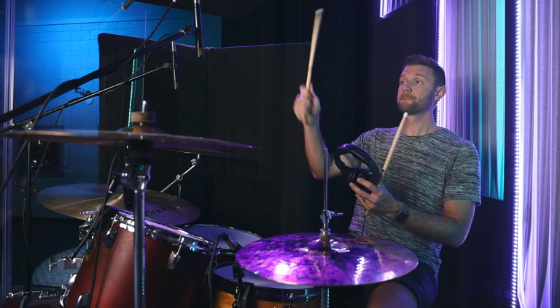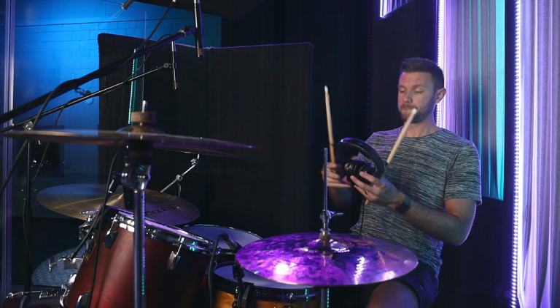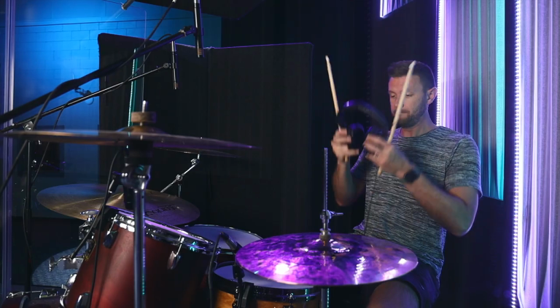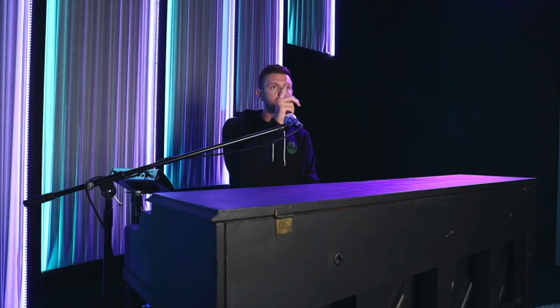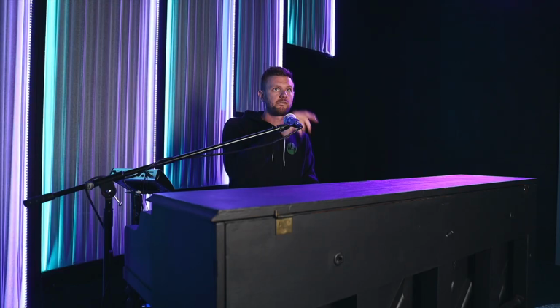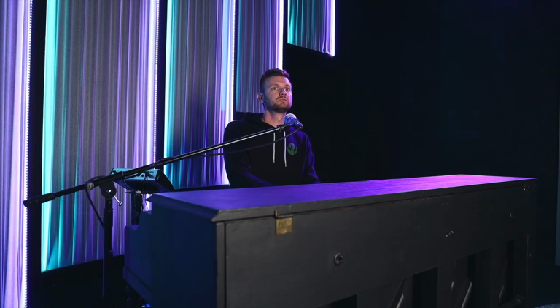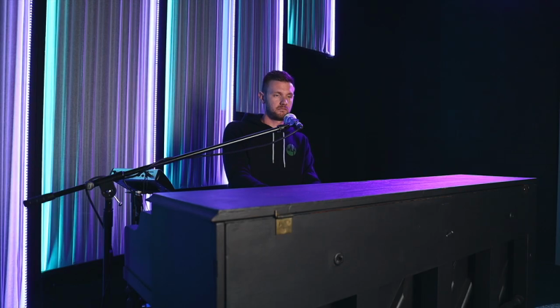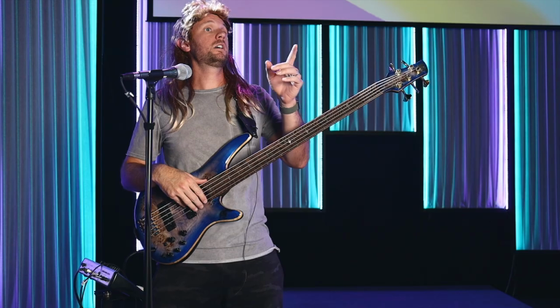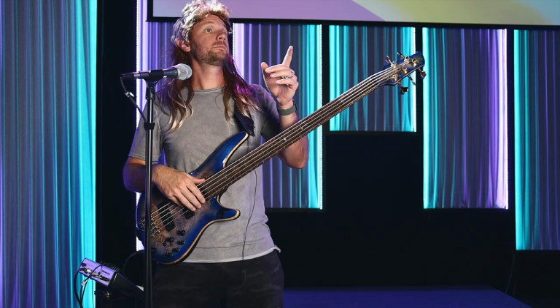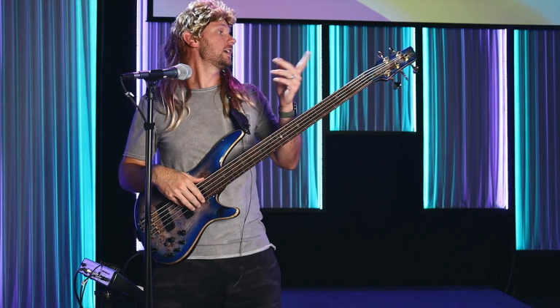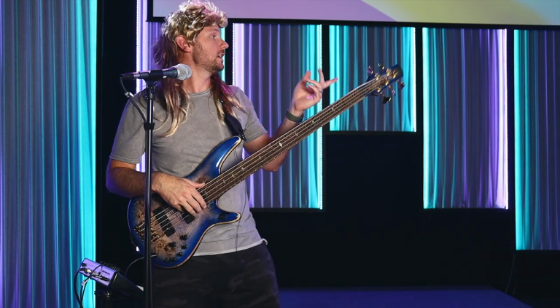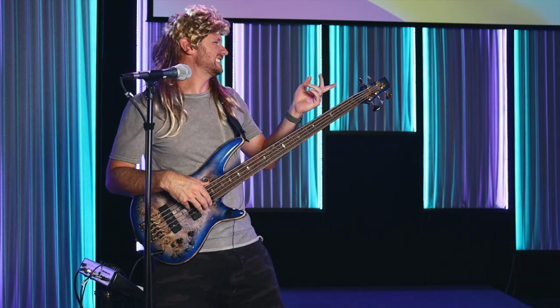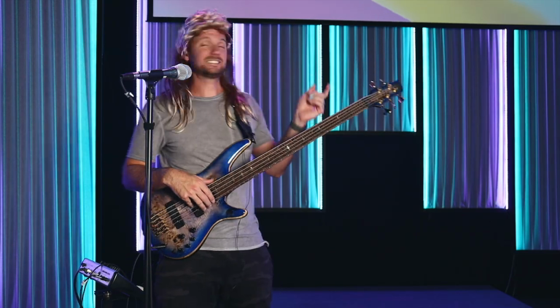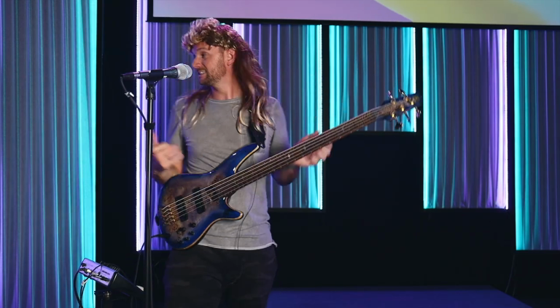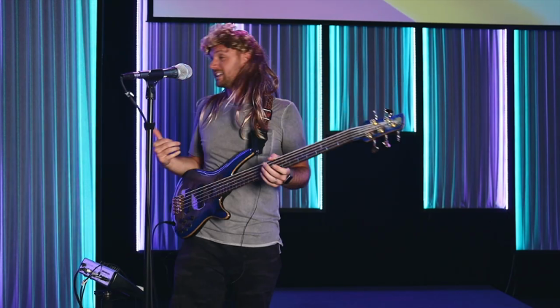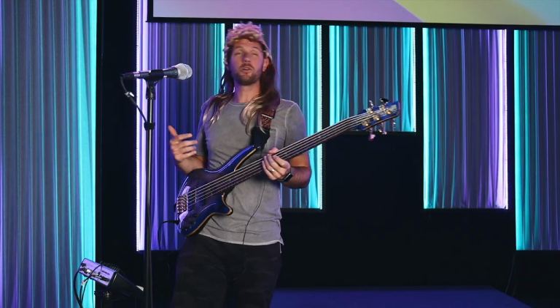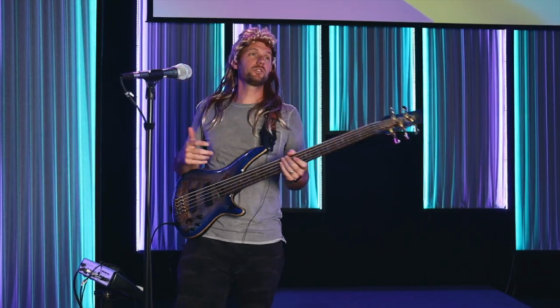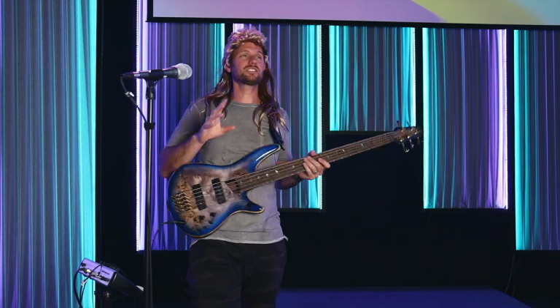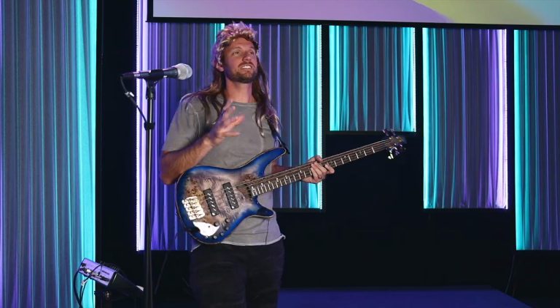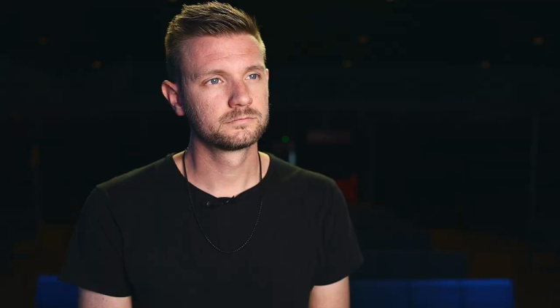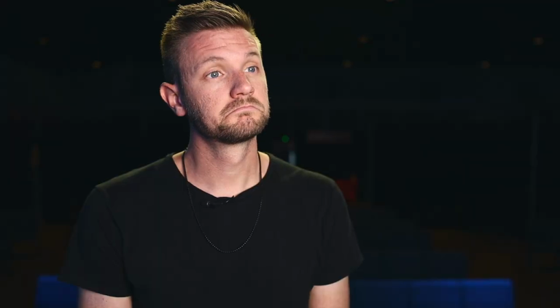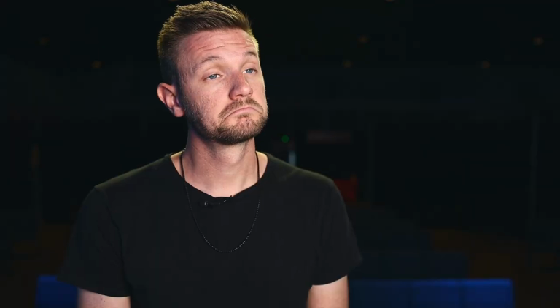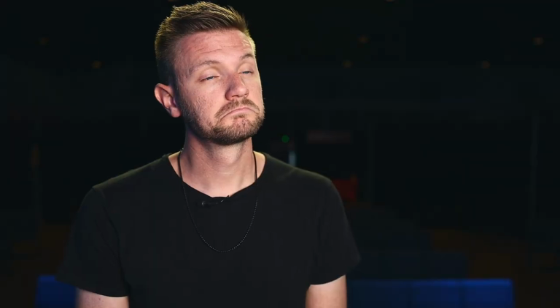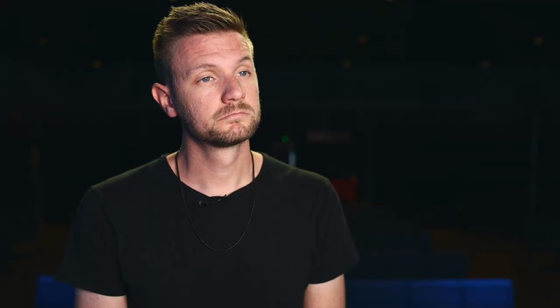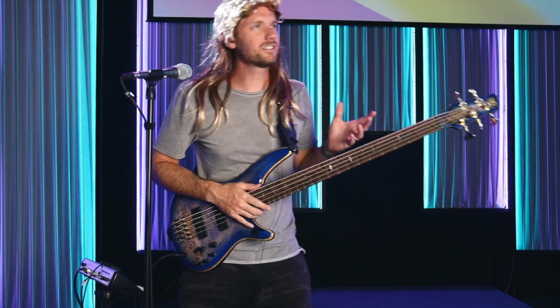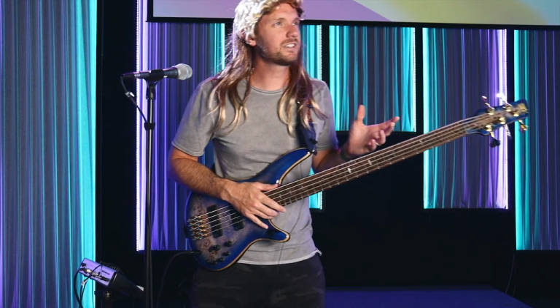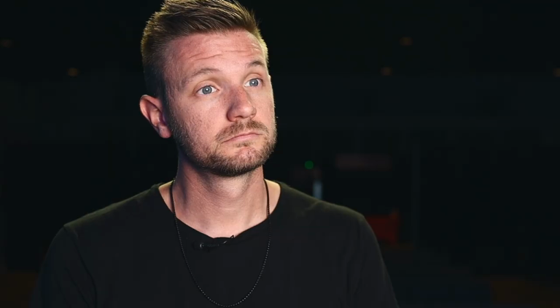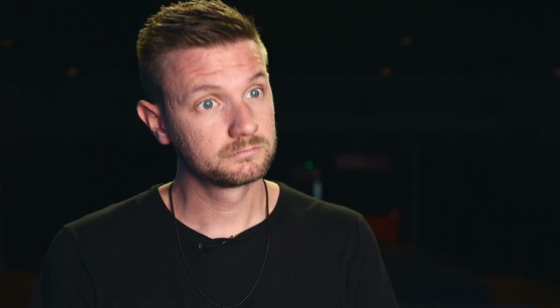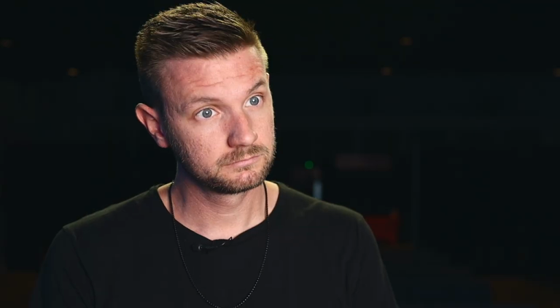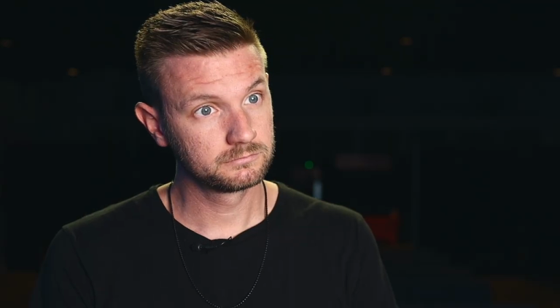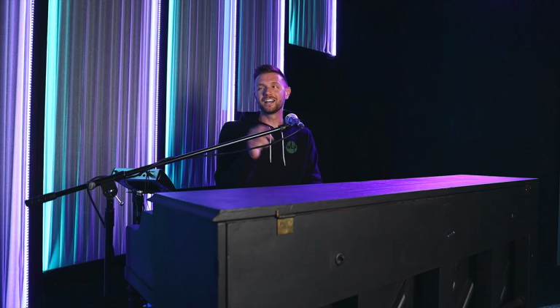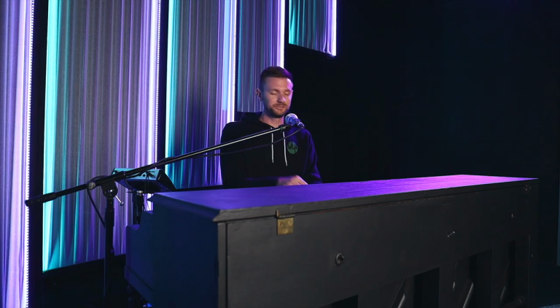Everybody else ready? Well, just in case somebody else forgot, how's that song go again? I got you.